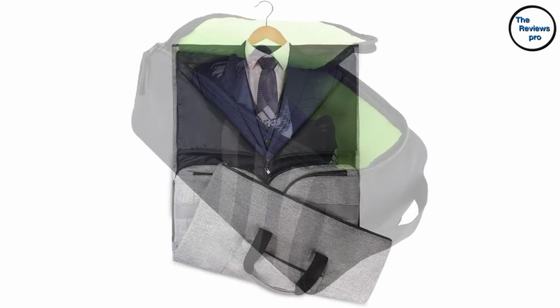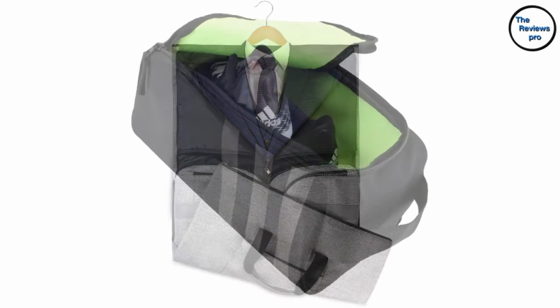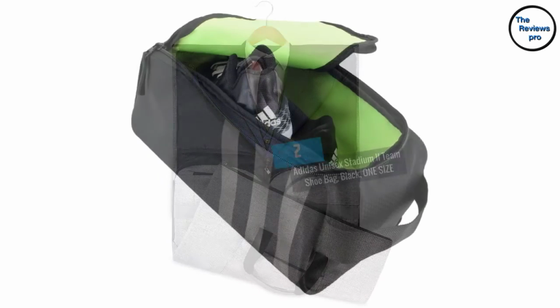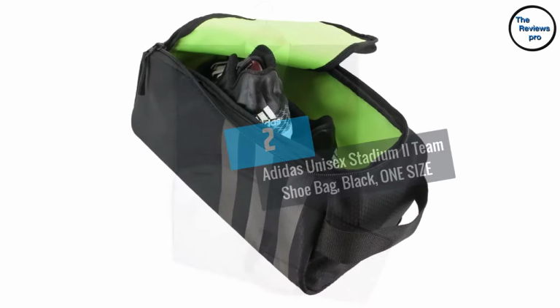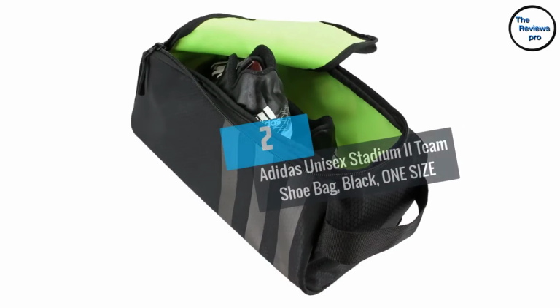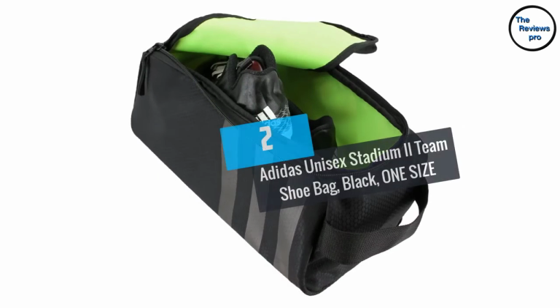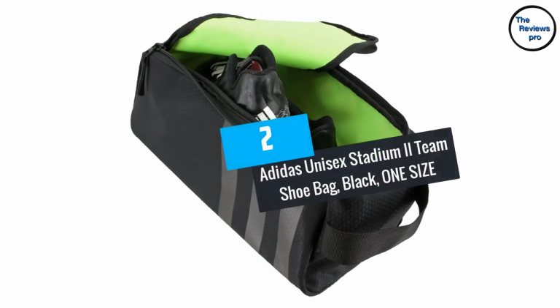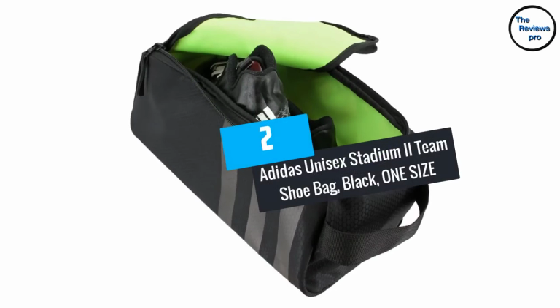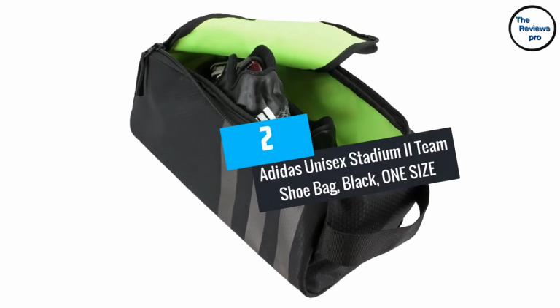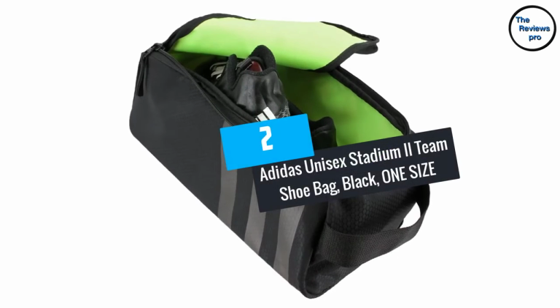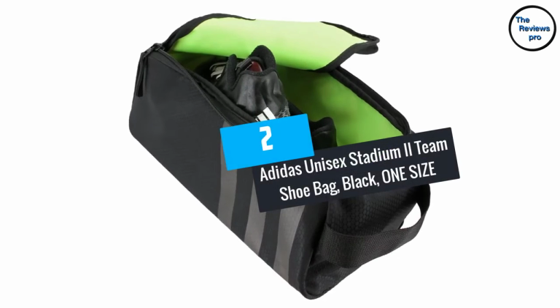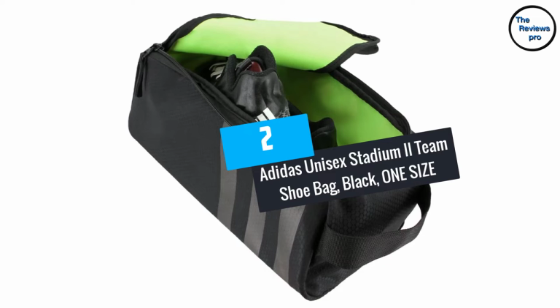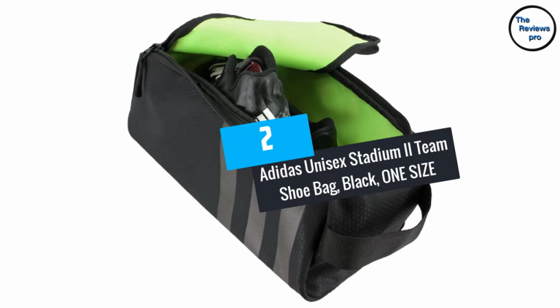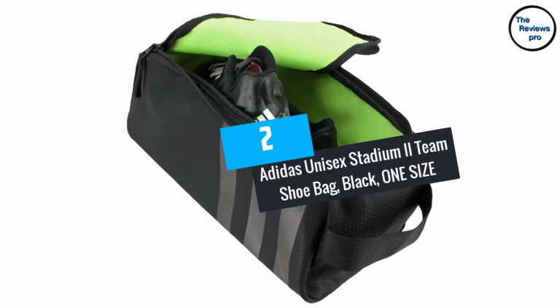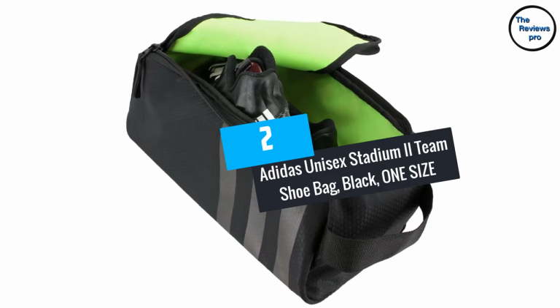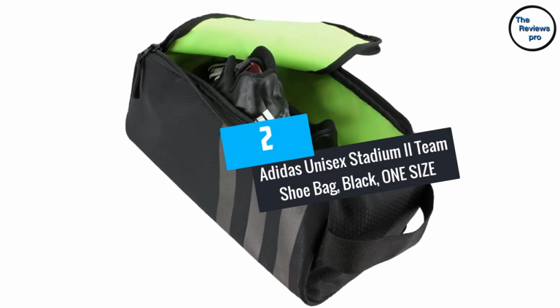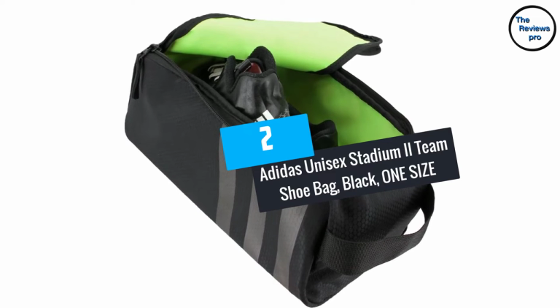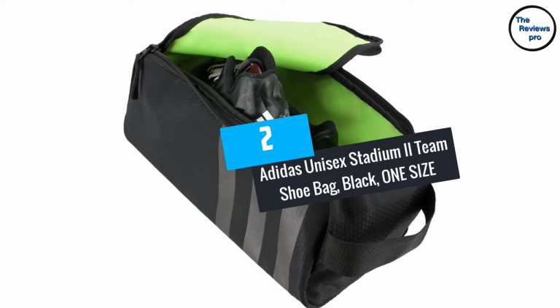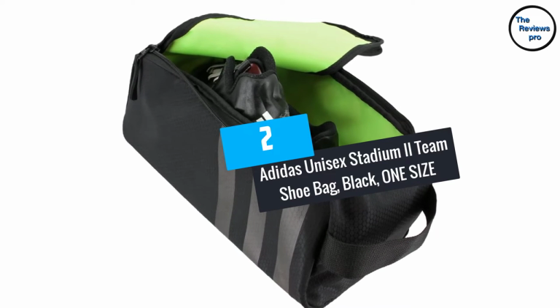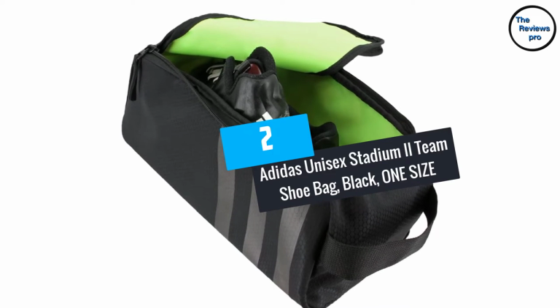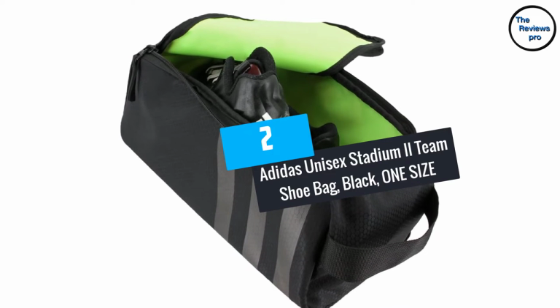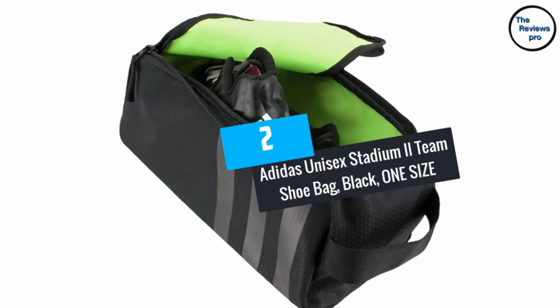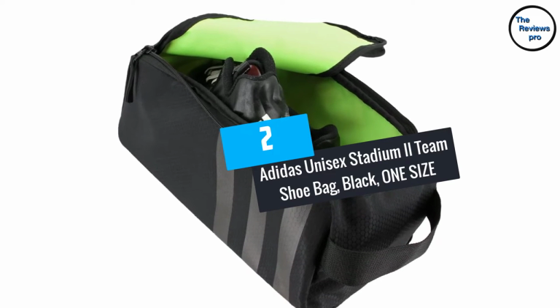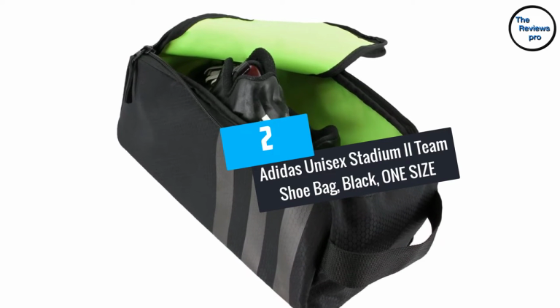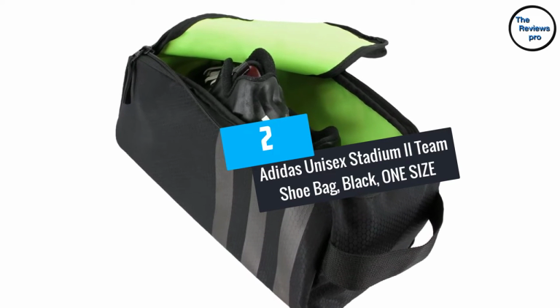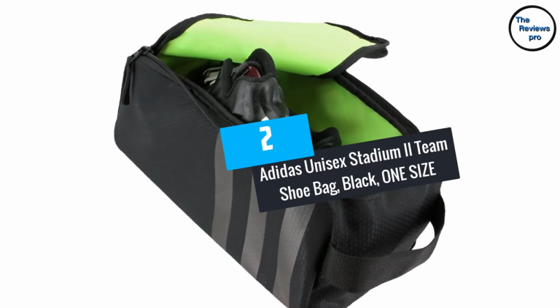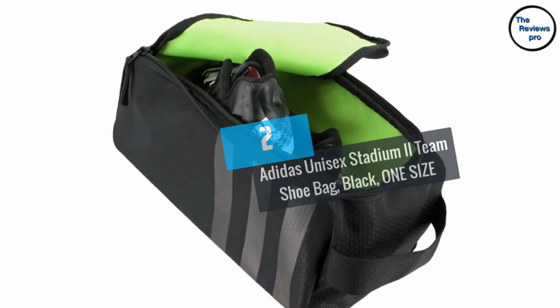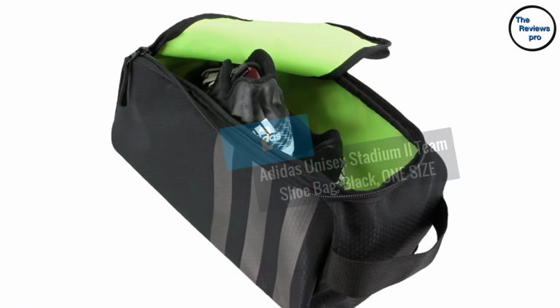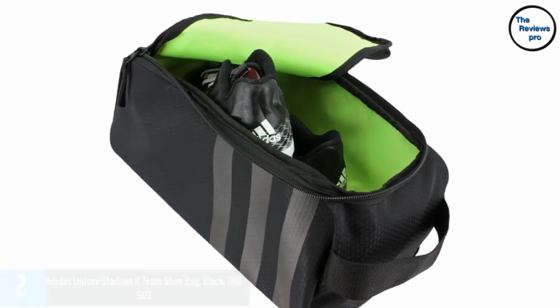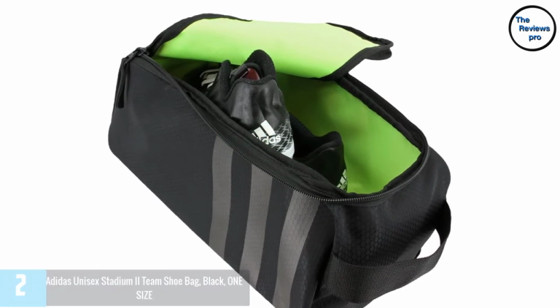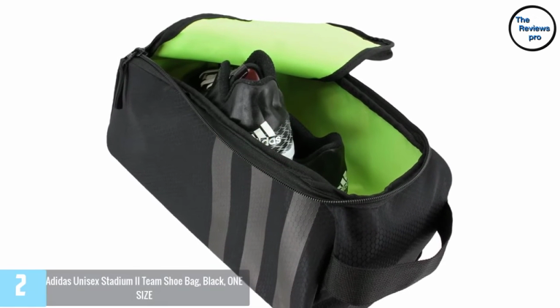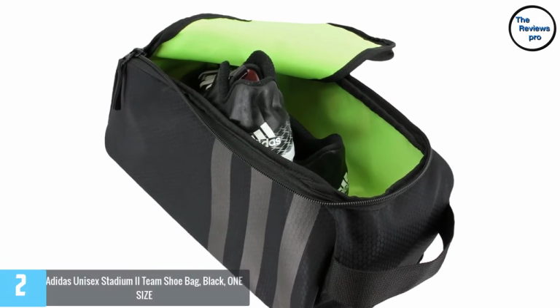At number 2: Adidas Unisex Stadium 2 Team Shoe Bag, Black, one size.